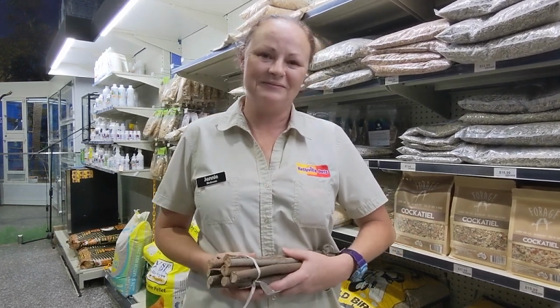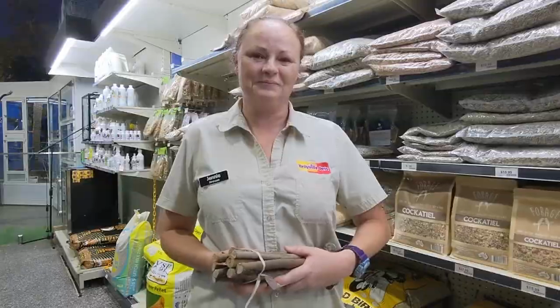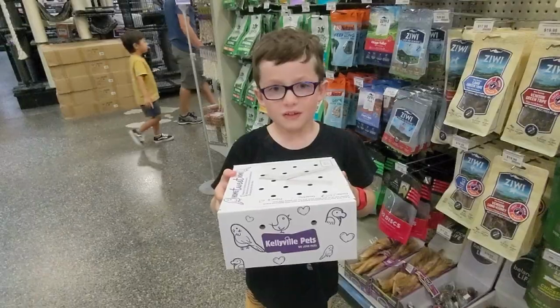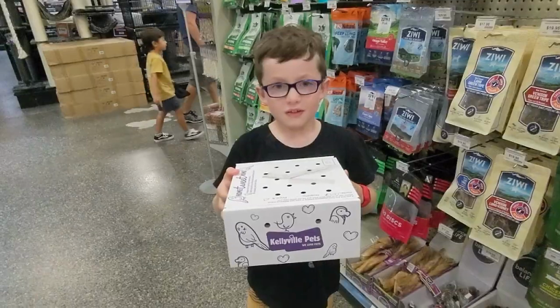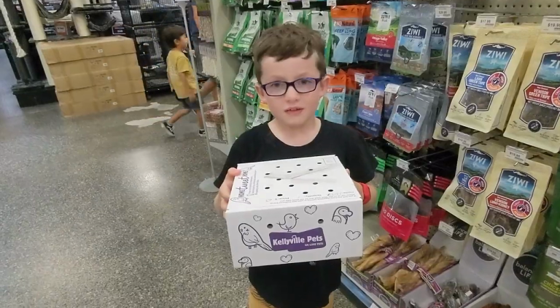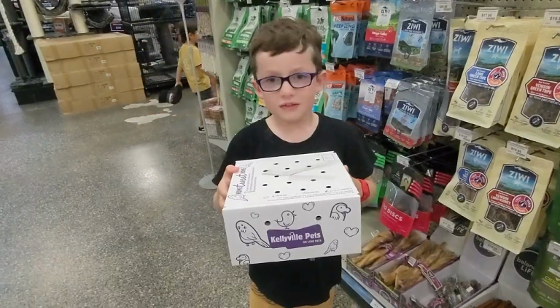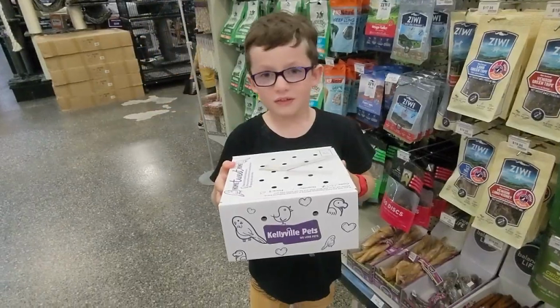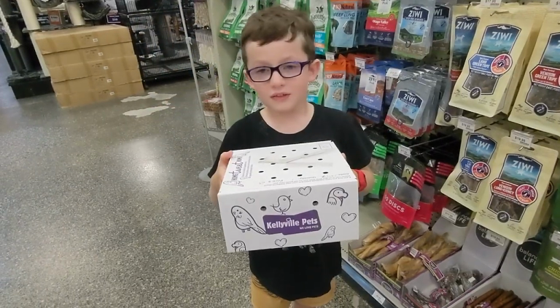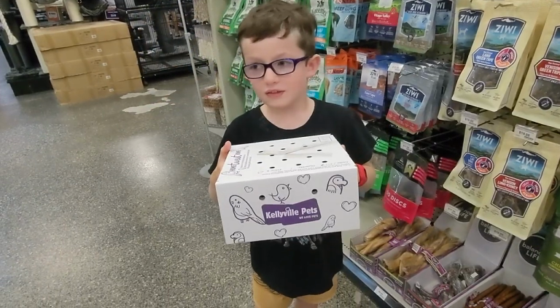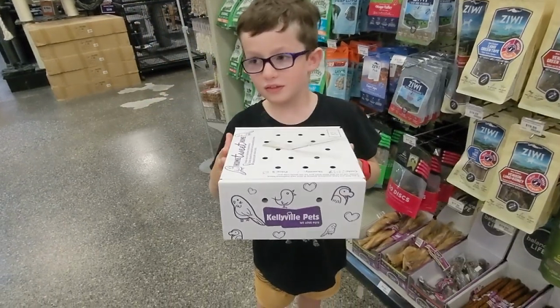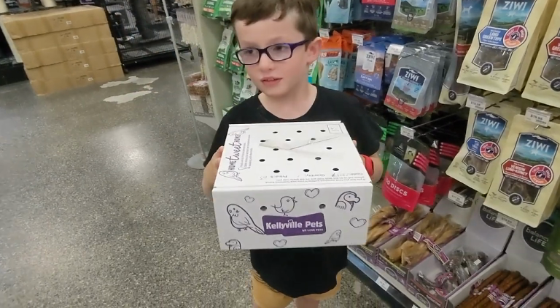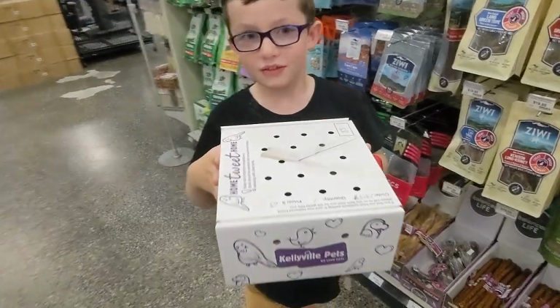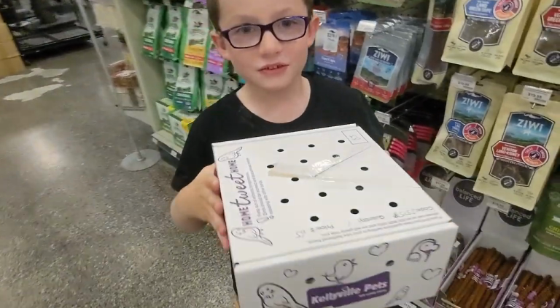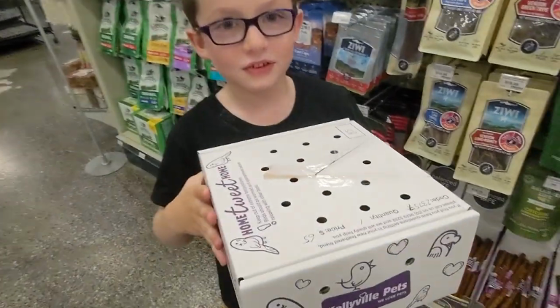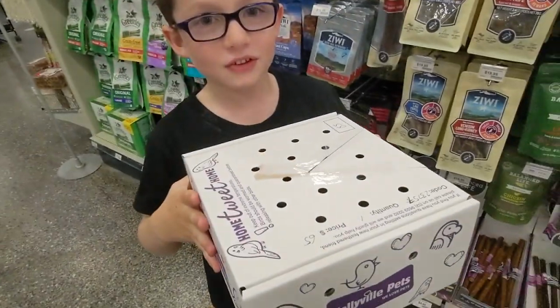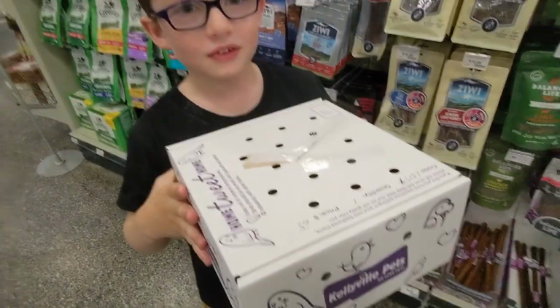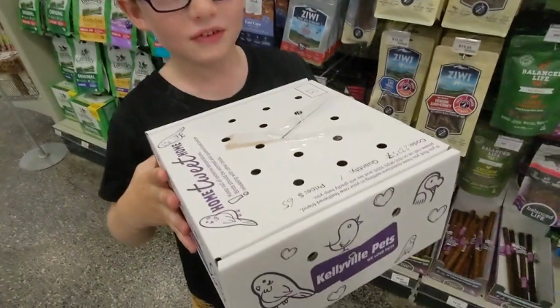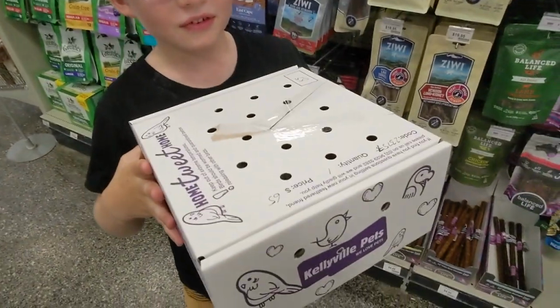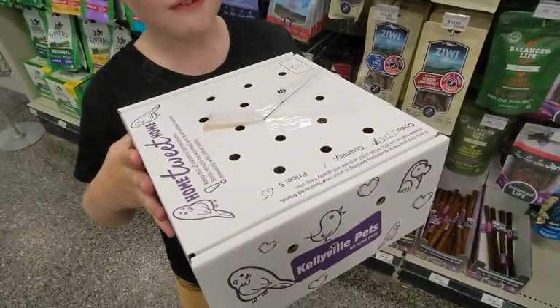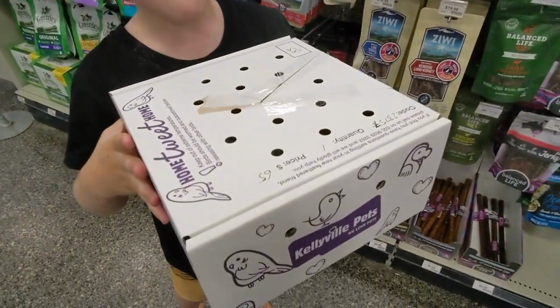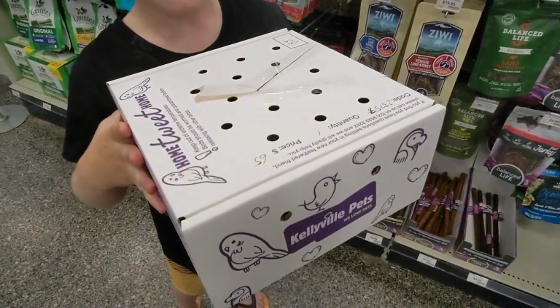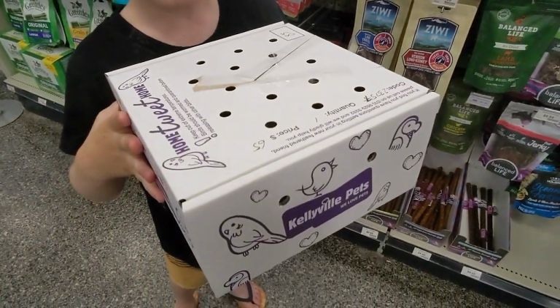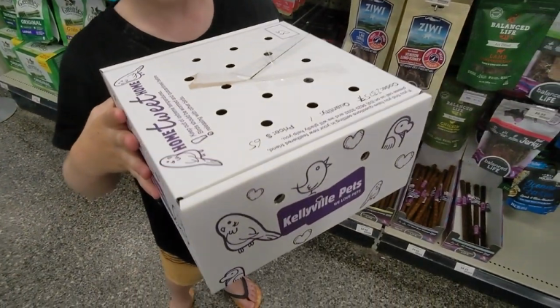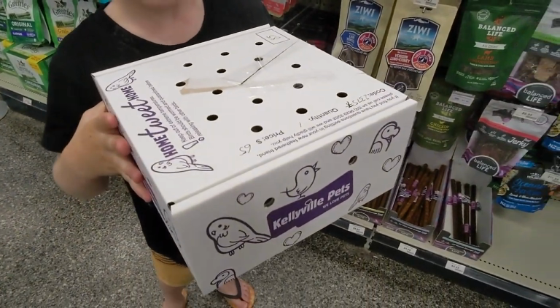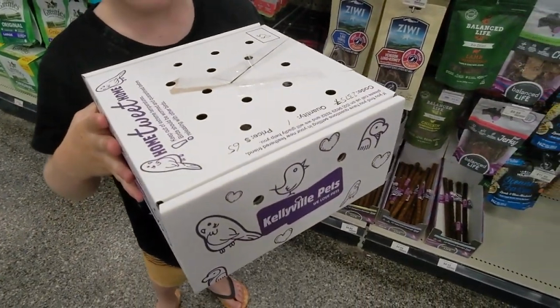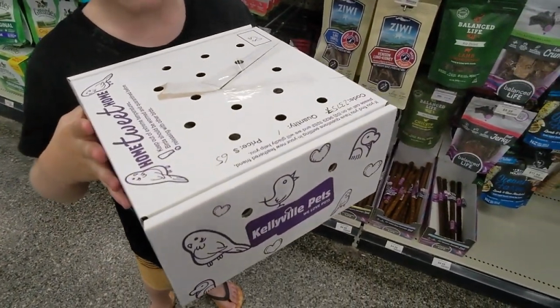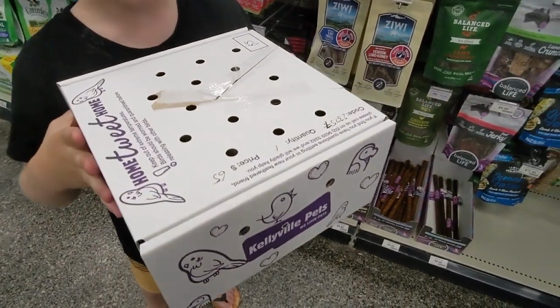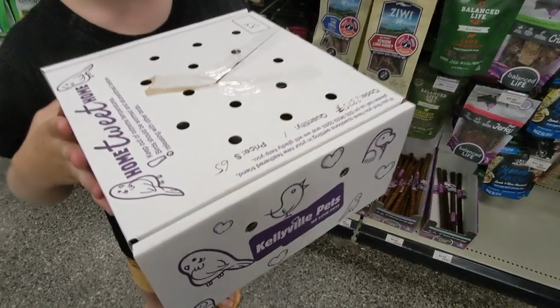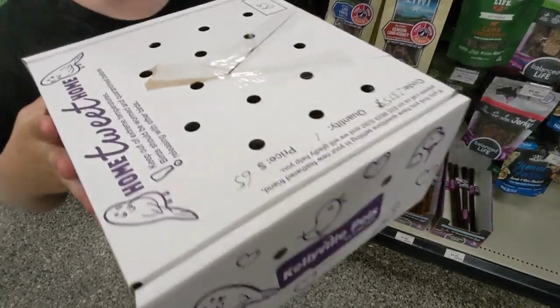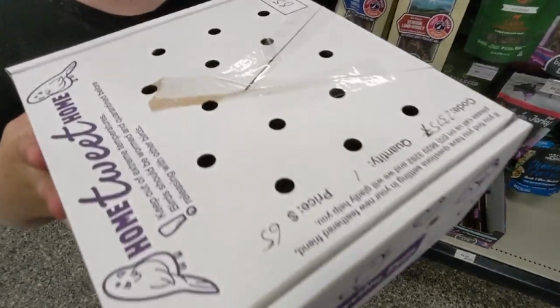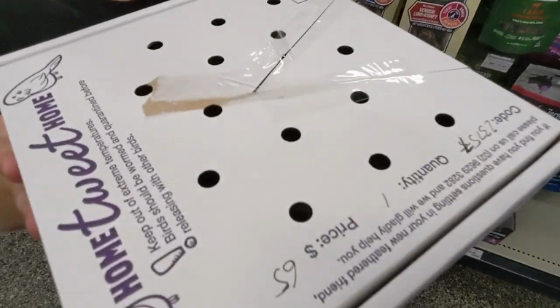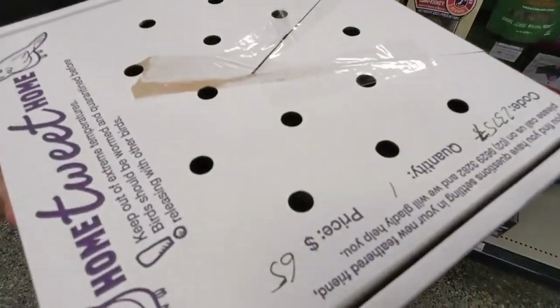There's a new bird now, Avery, that my little brother's holding. And there she is.